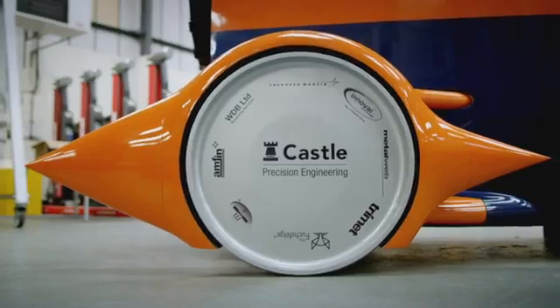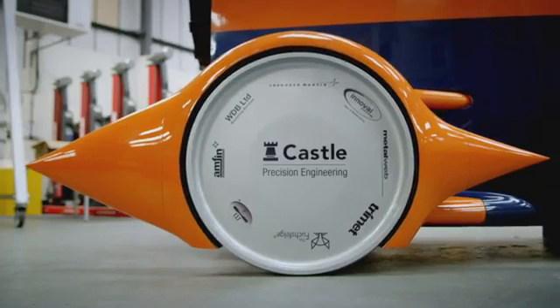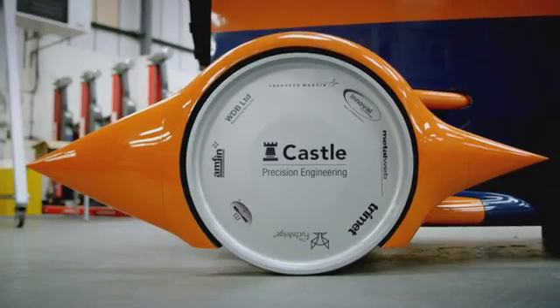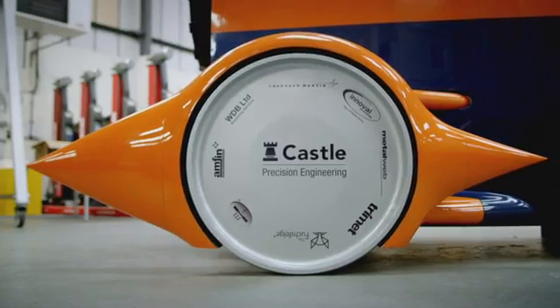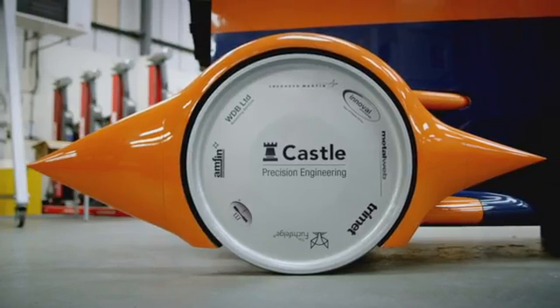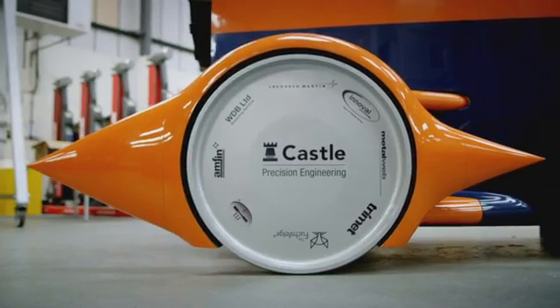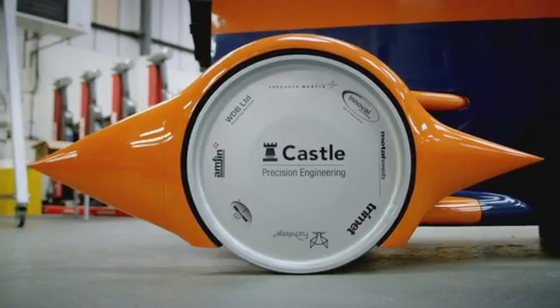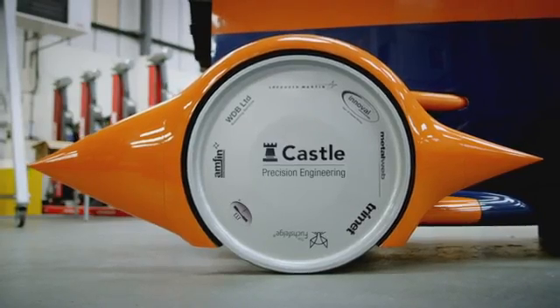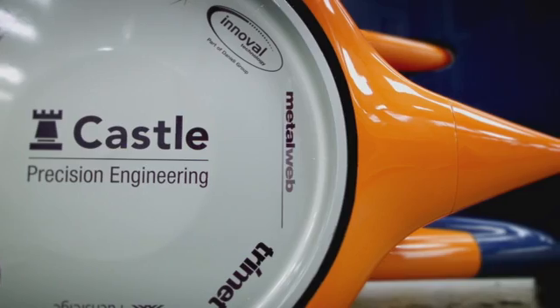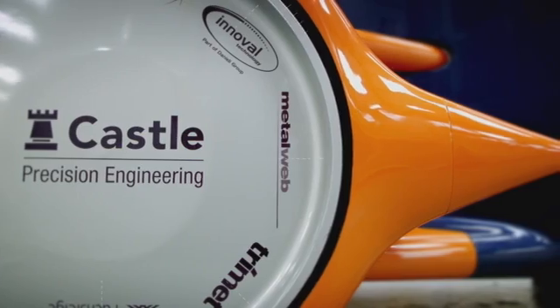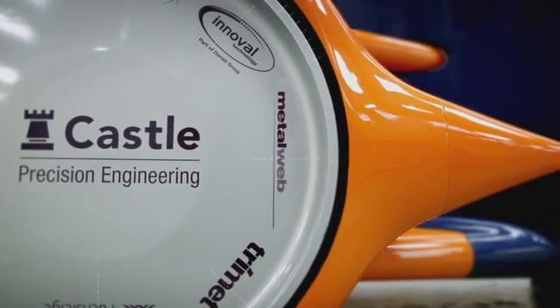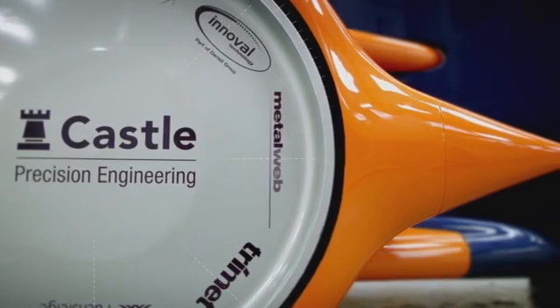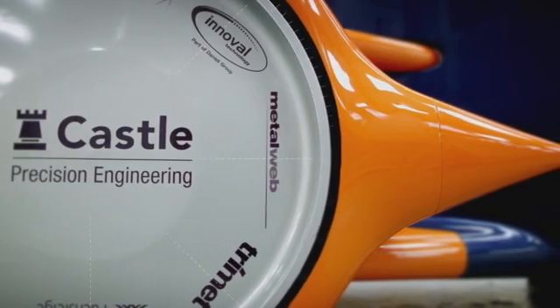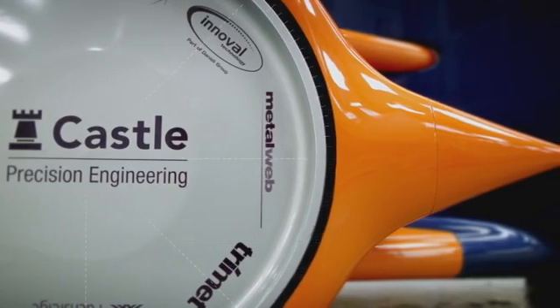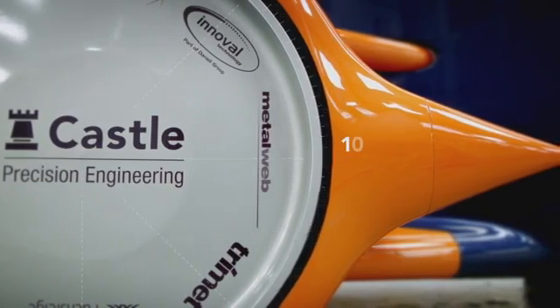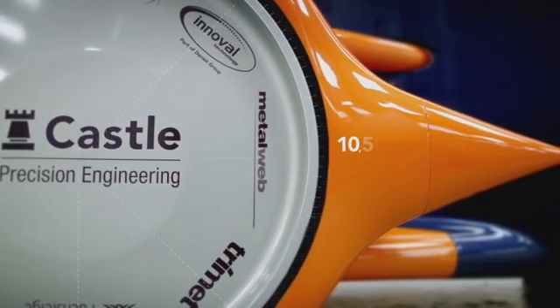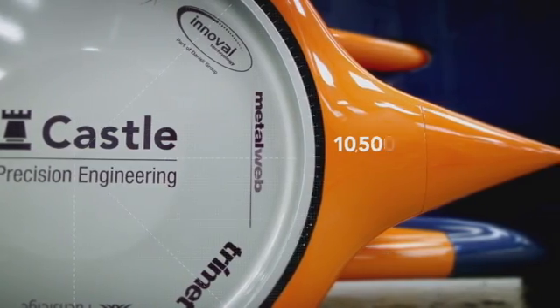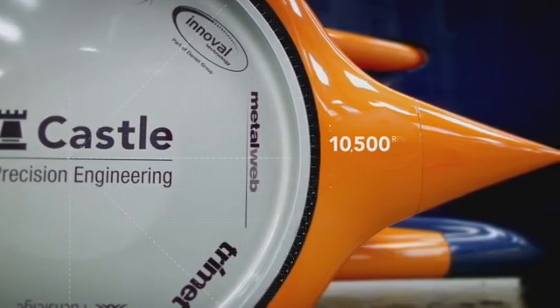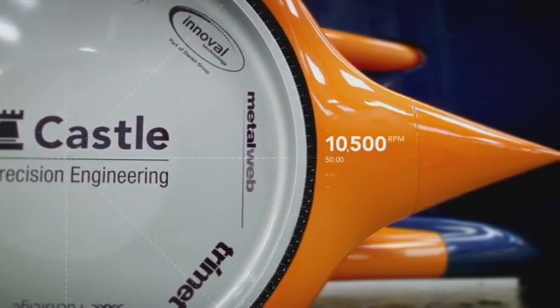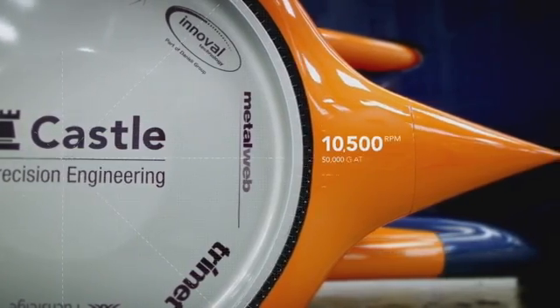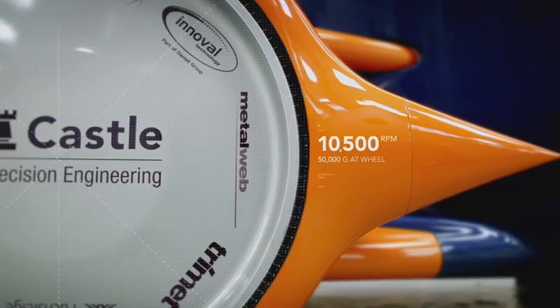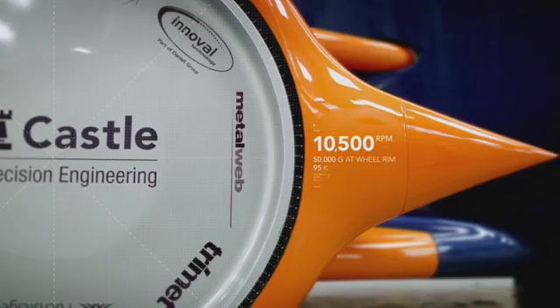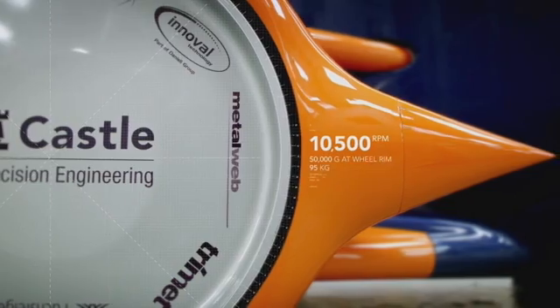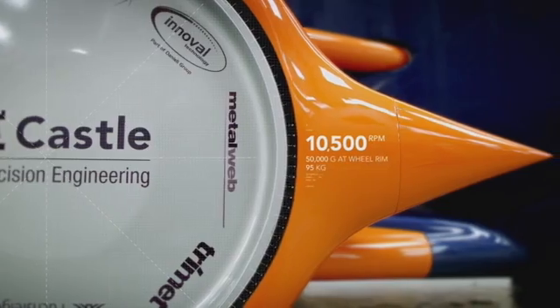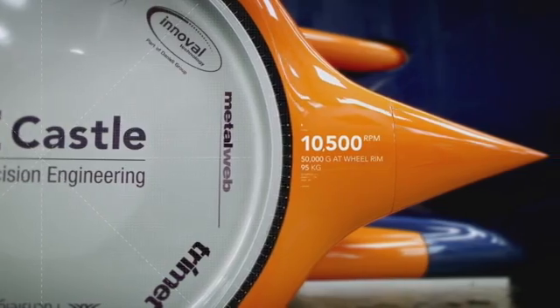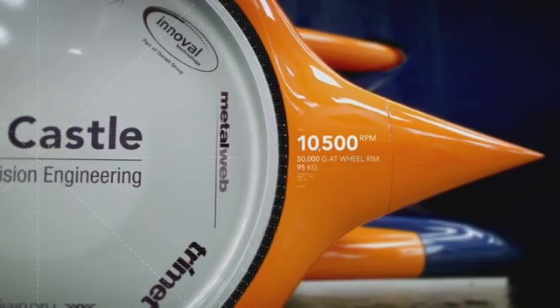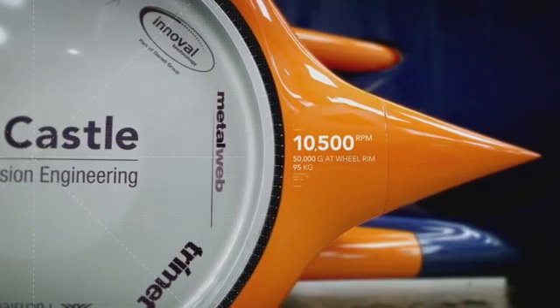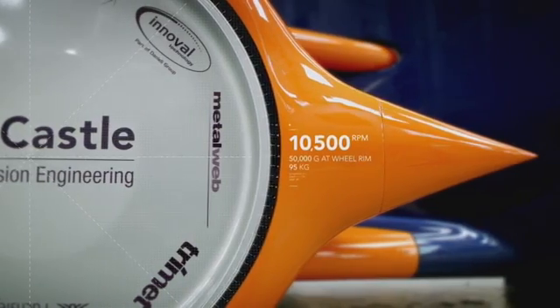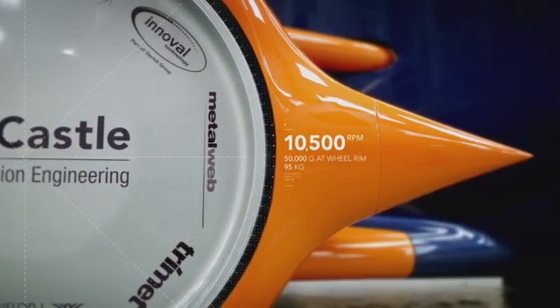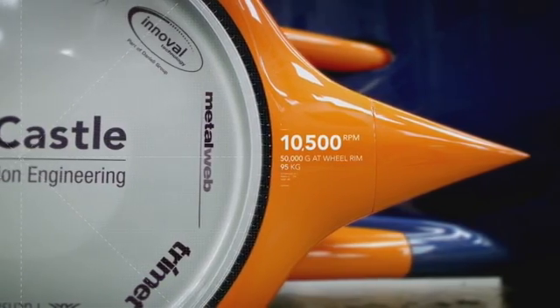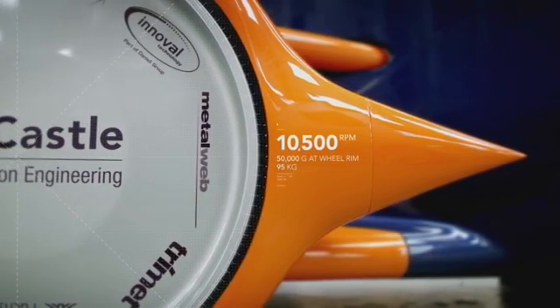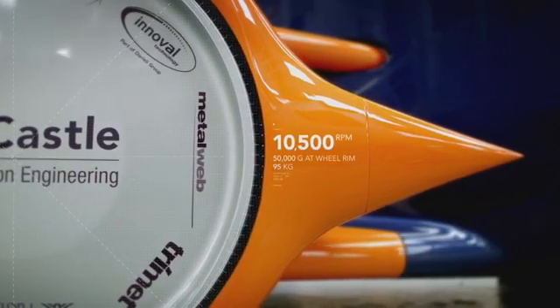The wheels are nearly a metre in diameter and they're going around at 10,500 RPM. They'll be the fastest wheels in history.